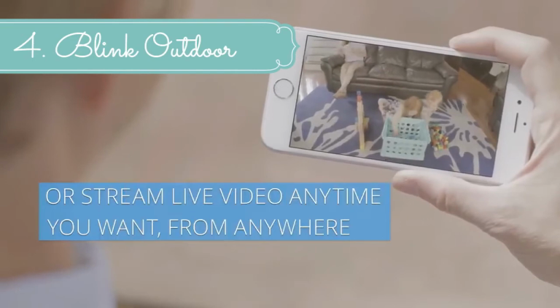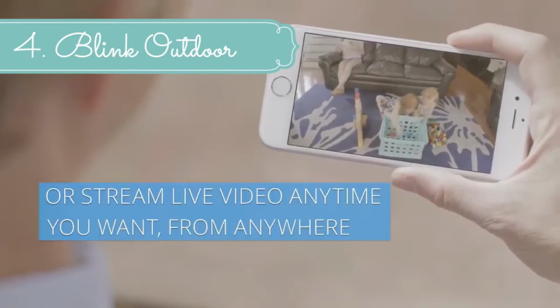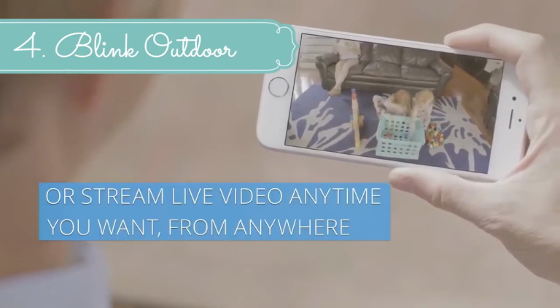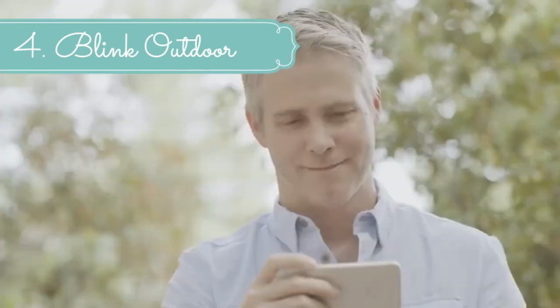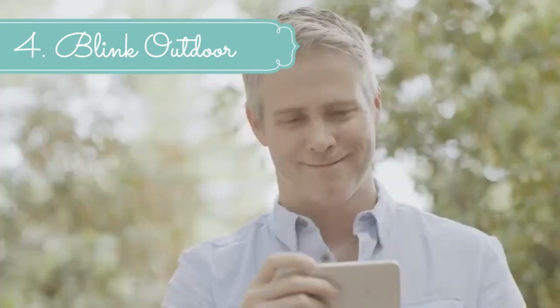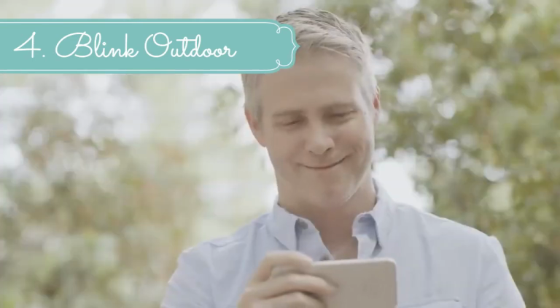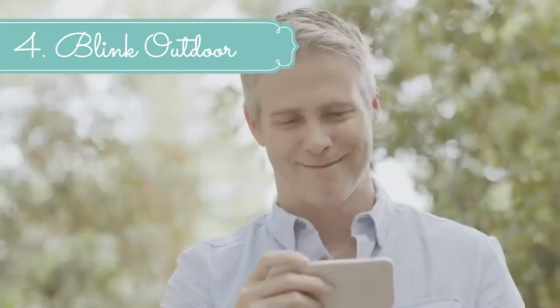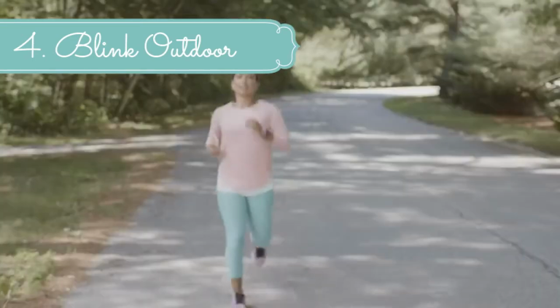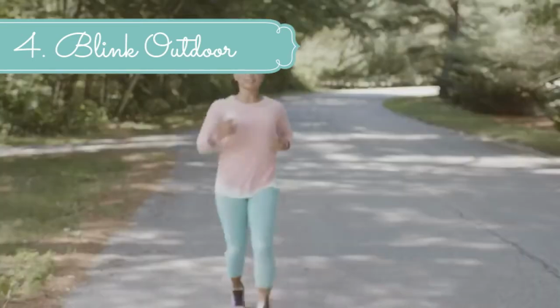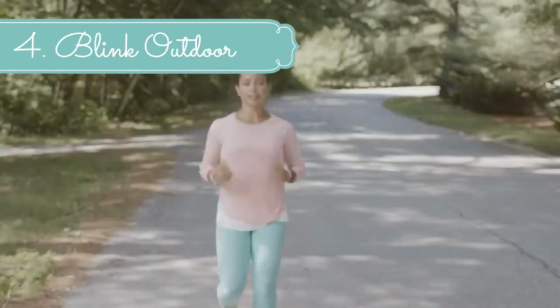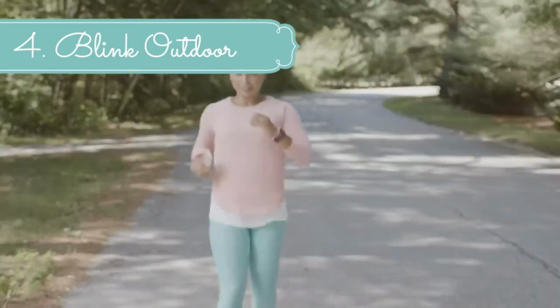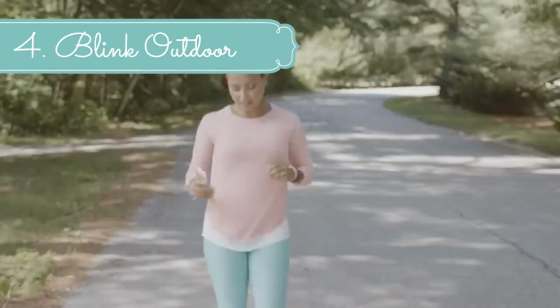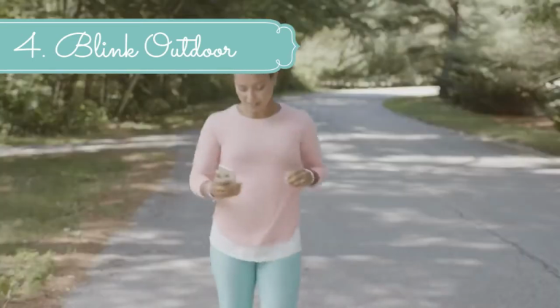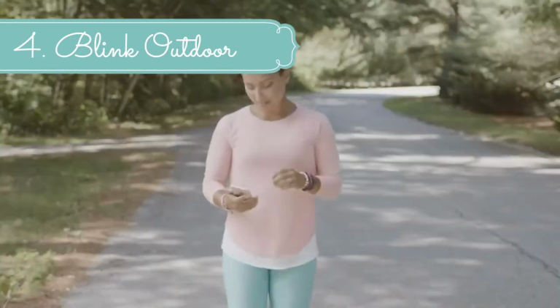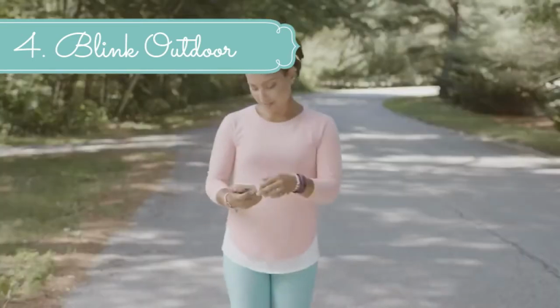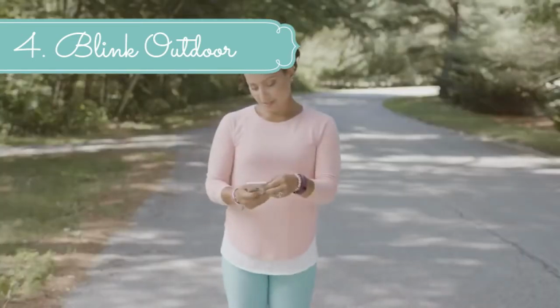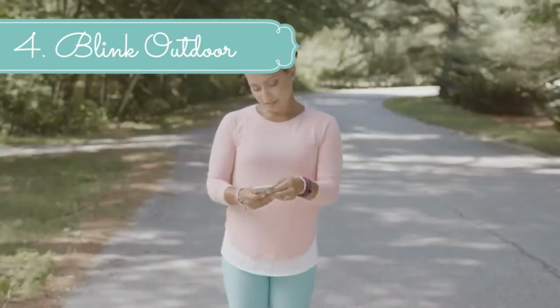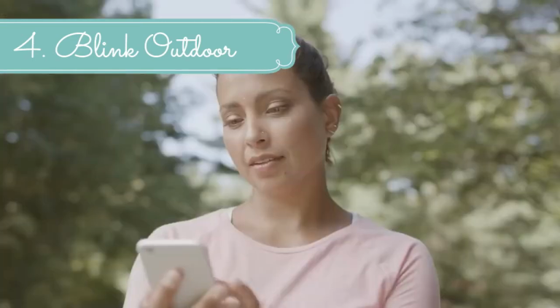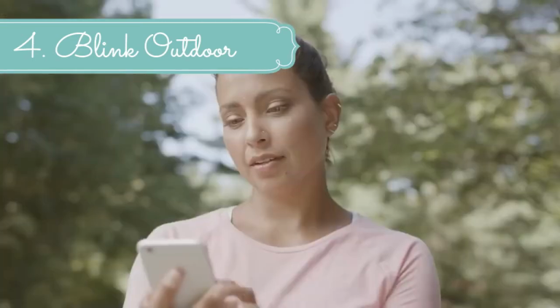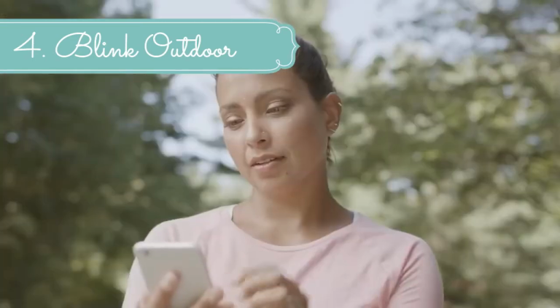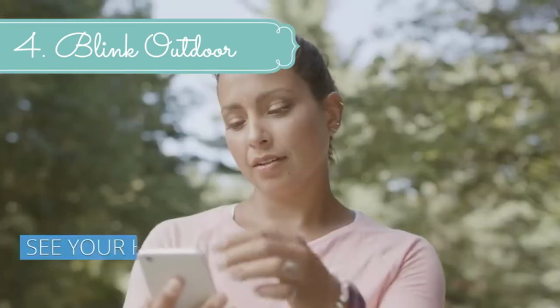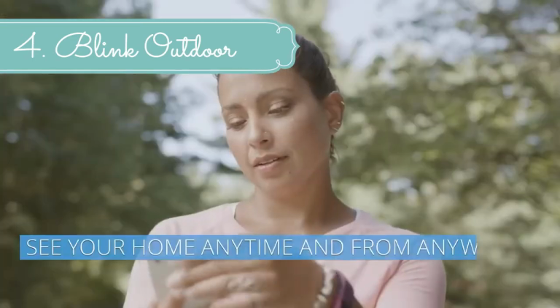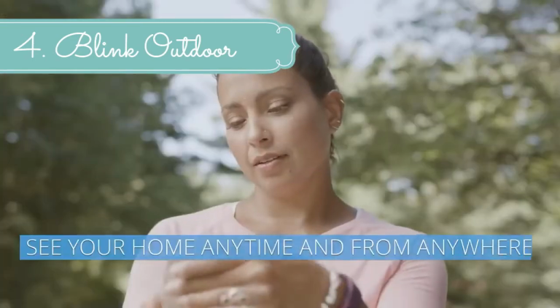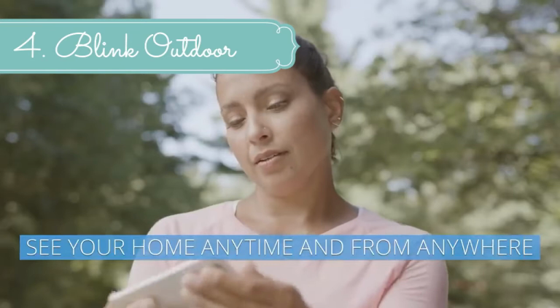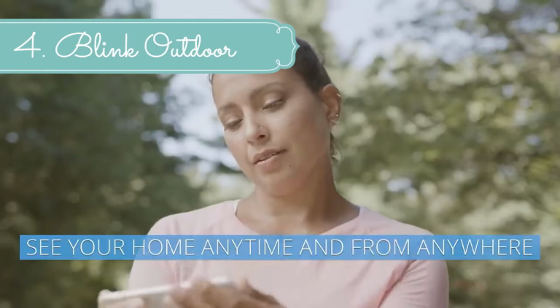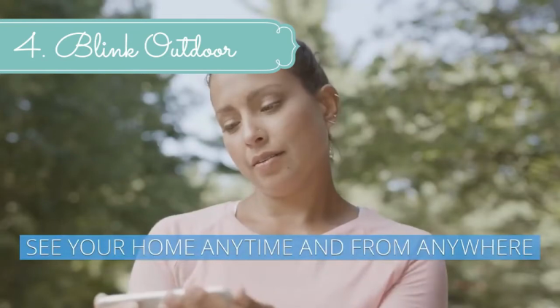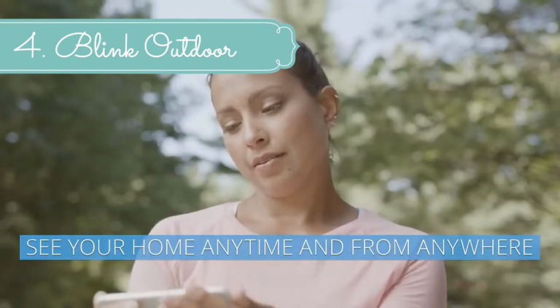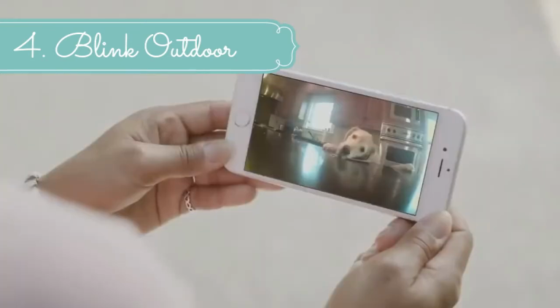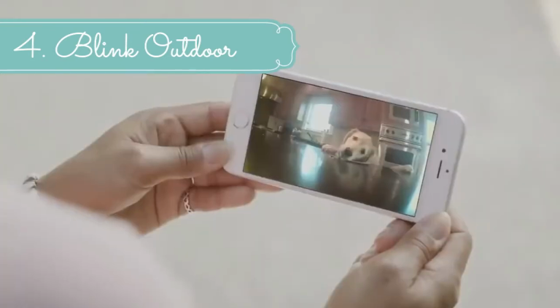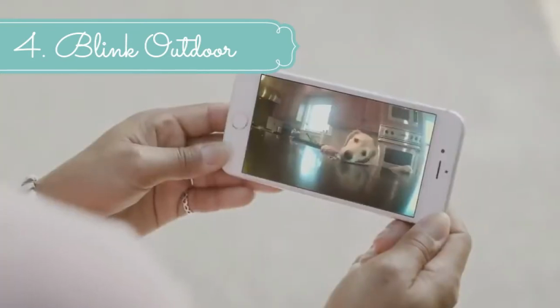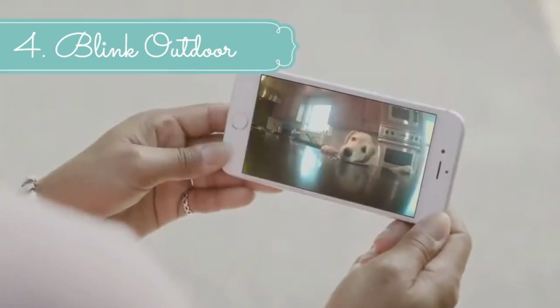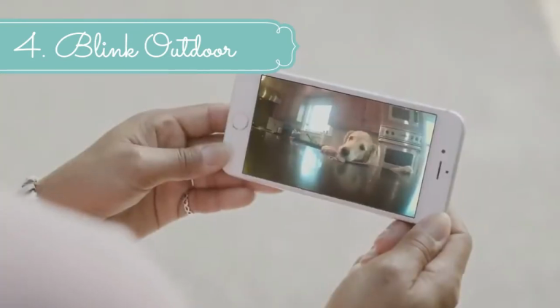Wireless, weather-resistant HD security camera with two-year battery life and motion detection — one camera kit.